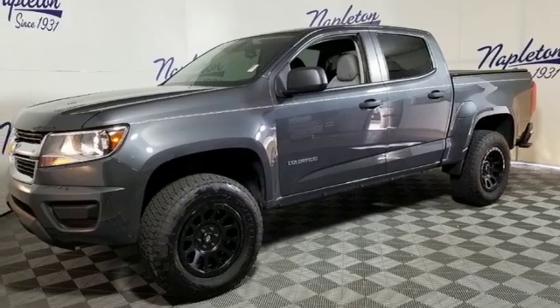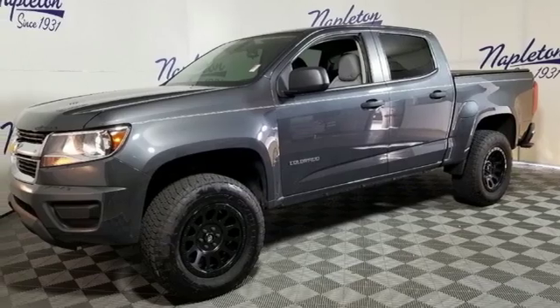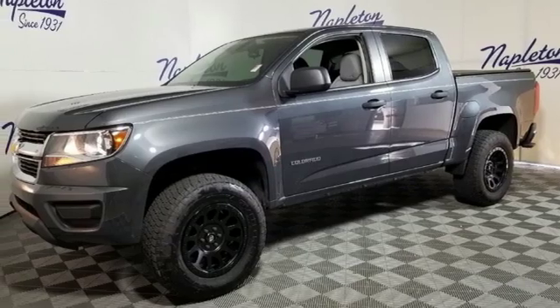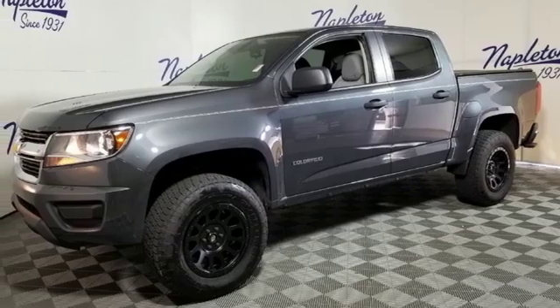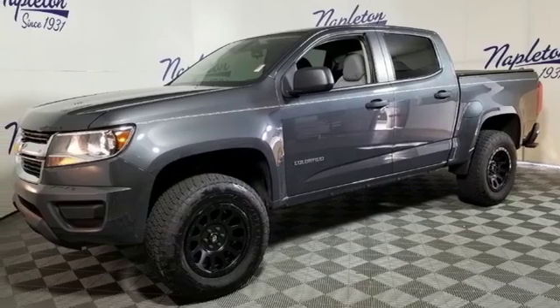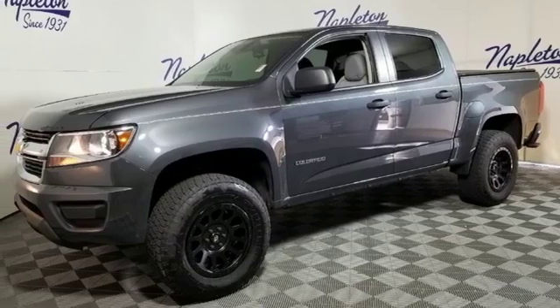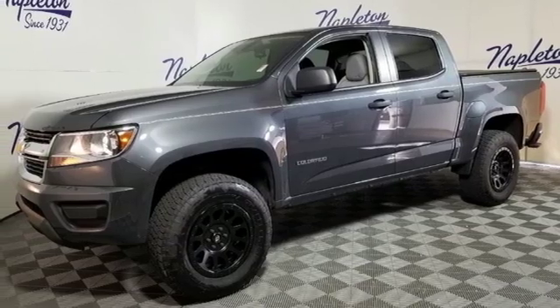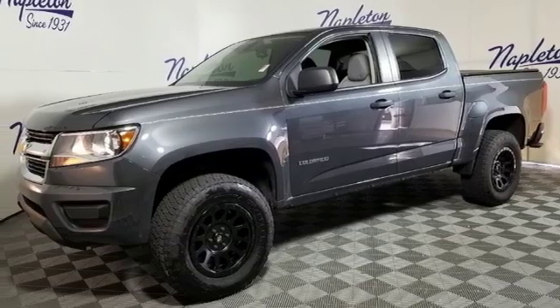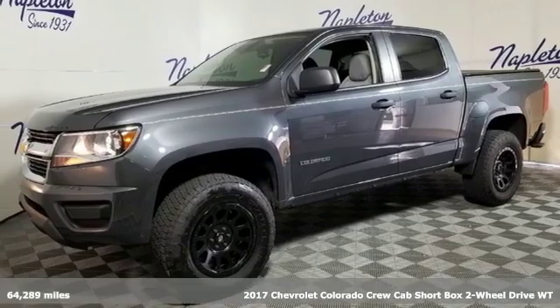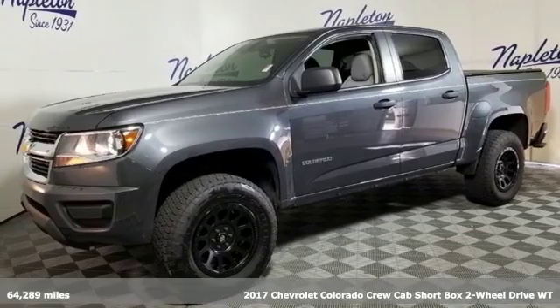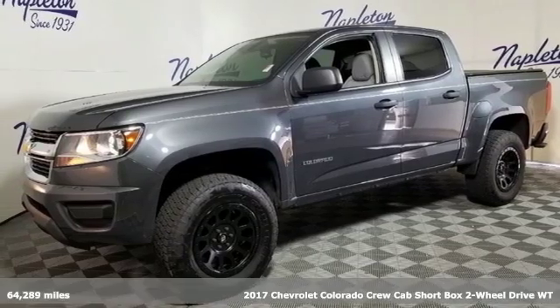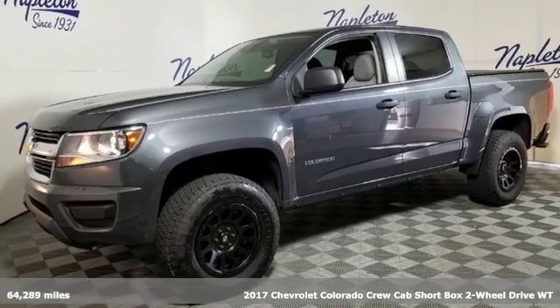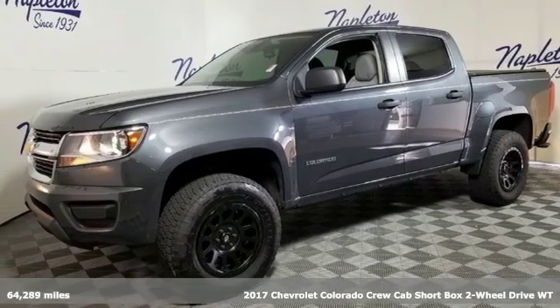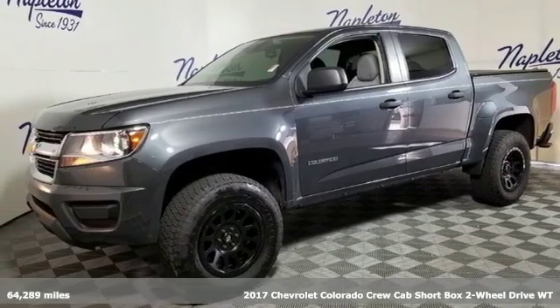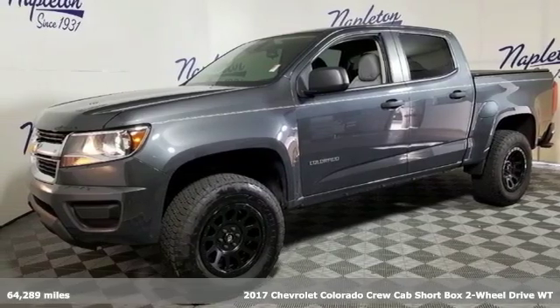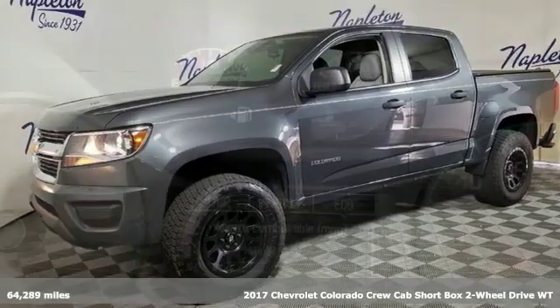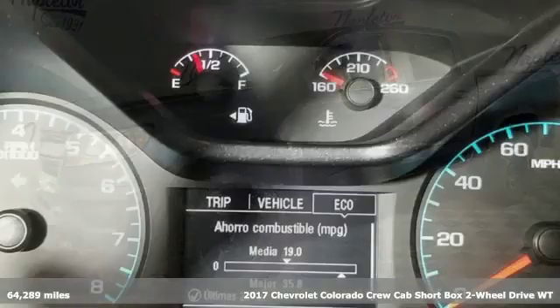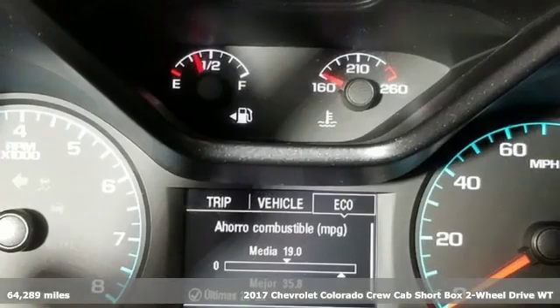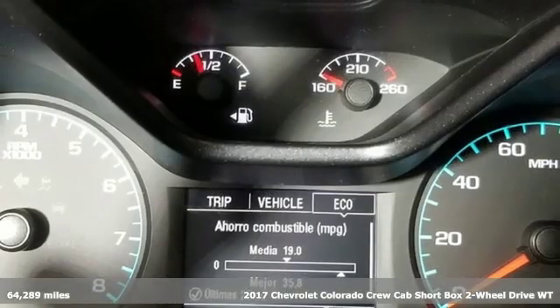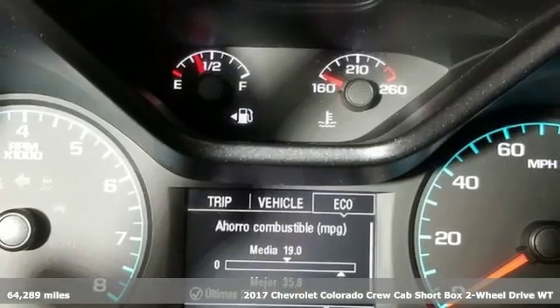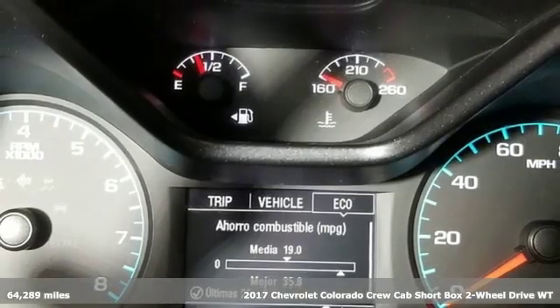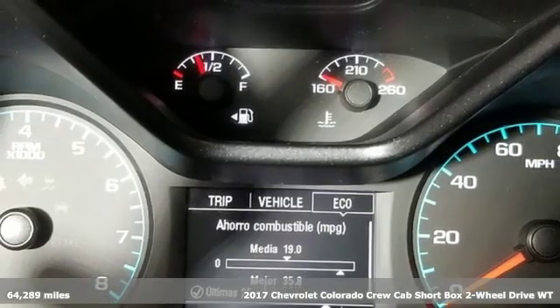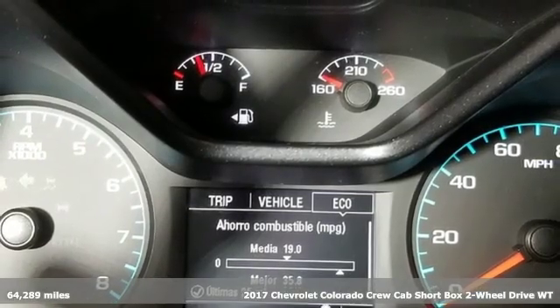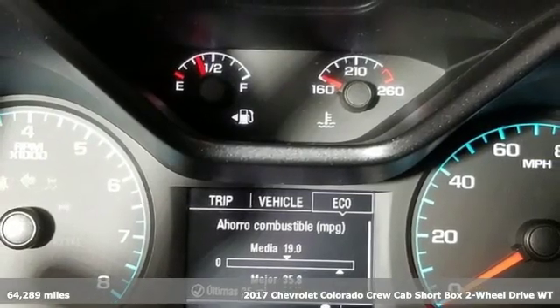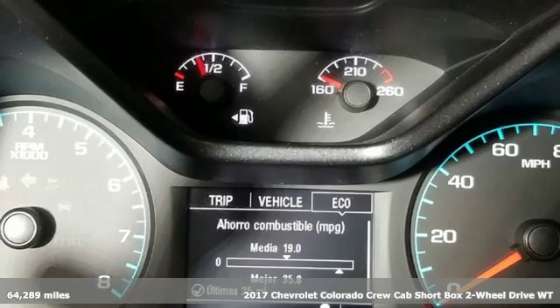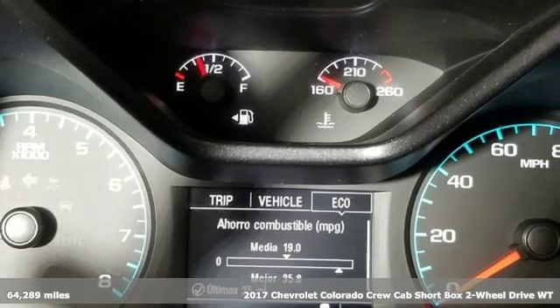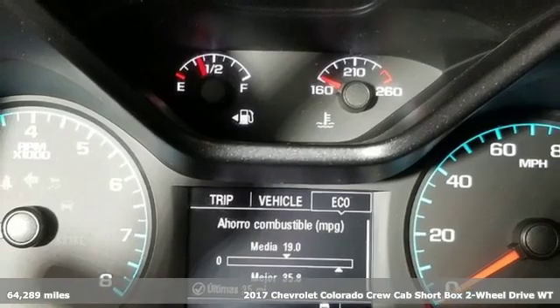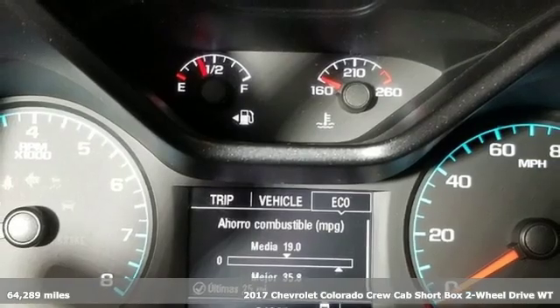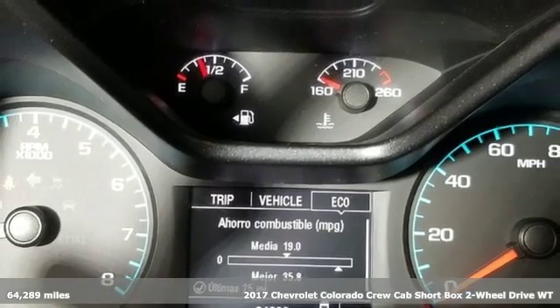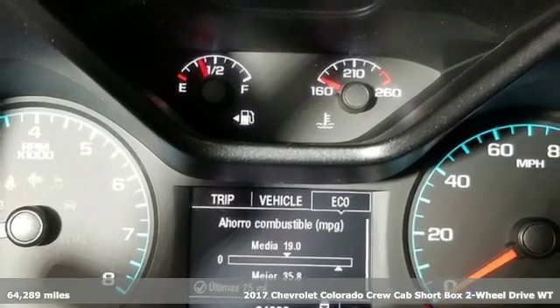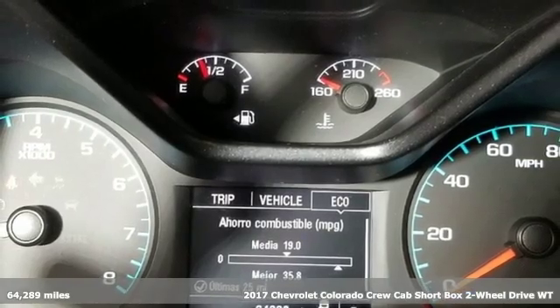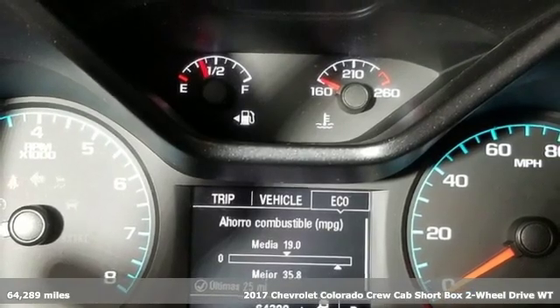It's a 2017 Chevrolet Colorado. Chevrolet, 100 years of icons.